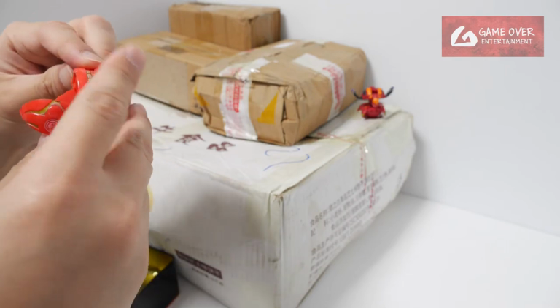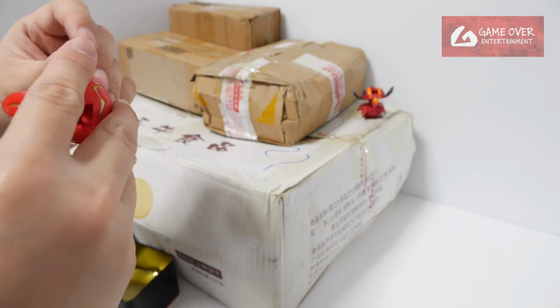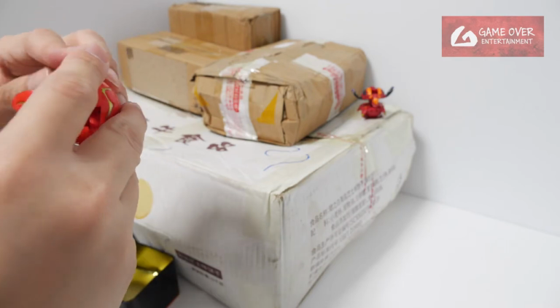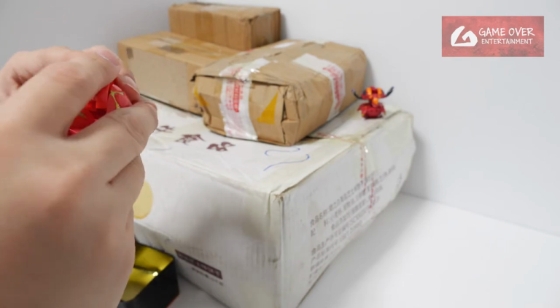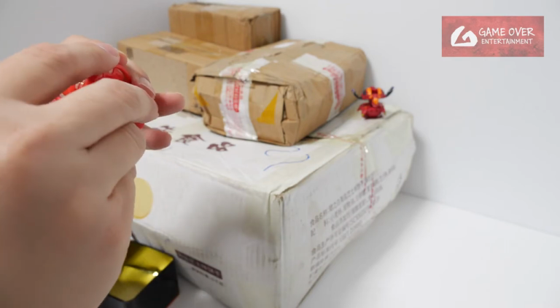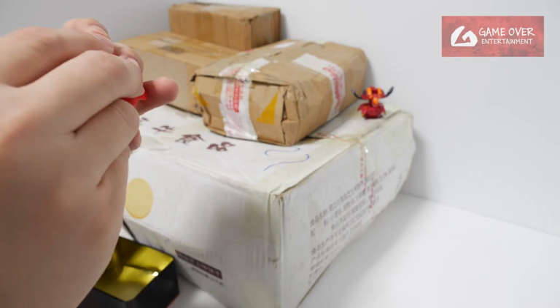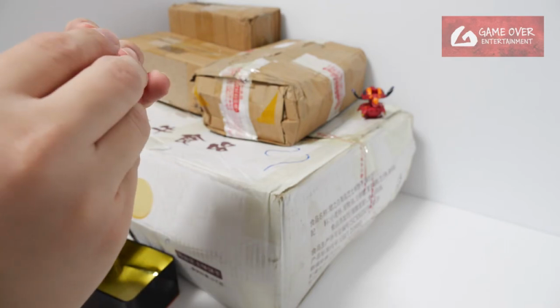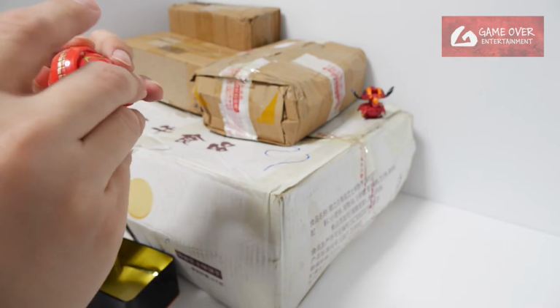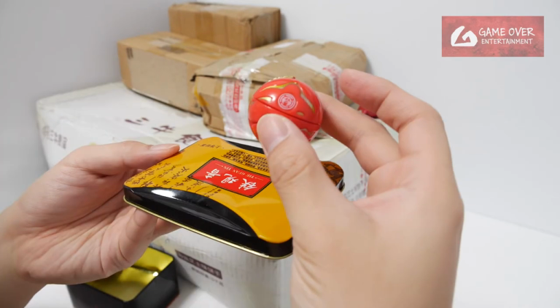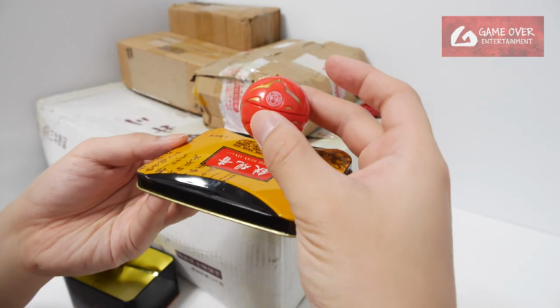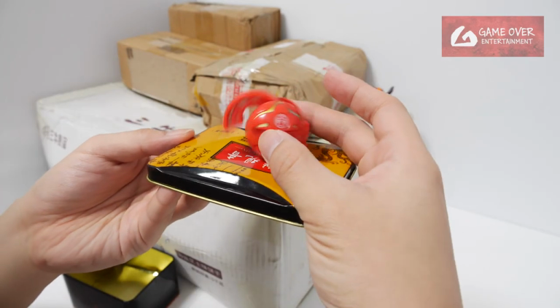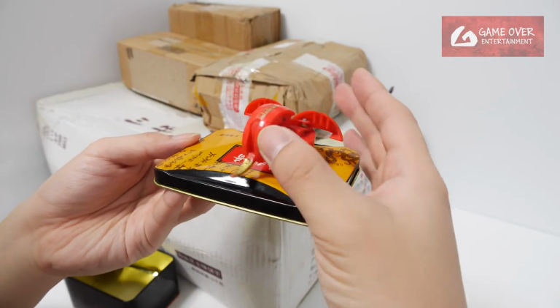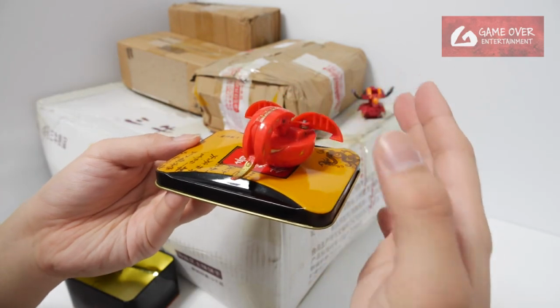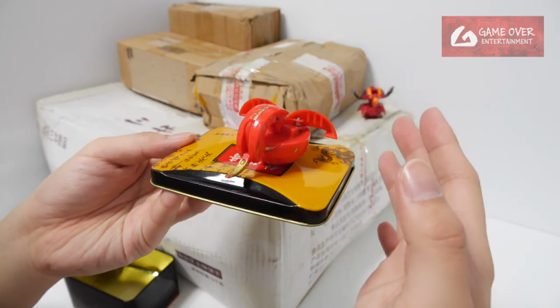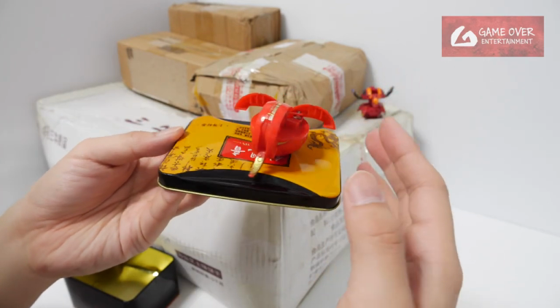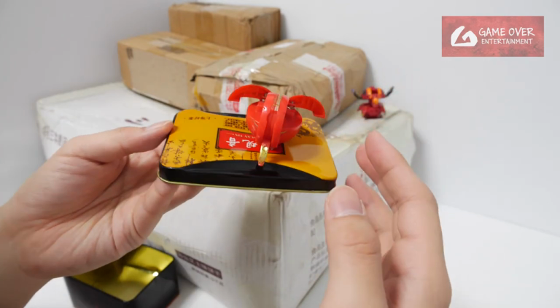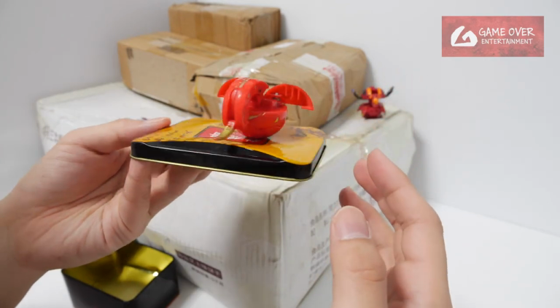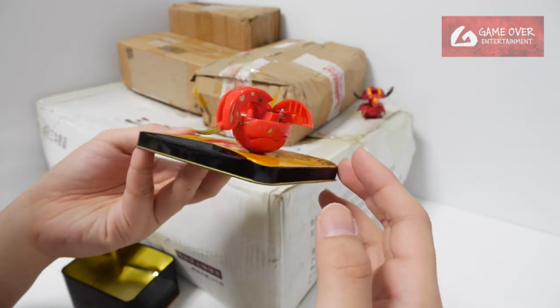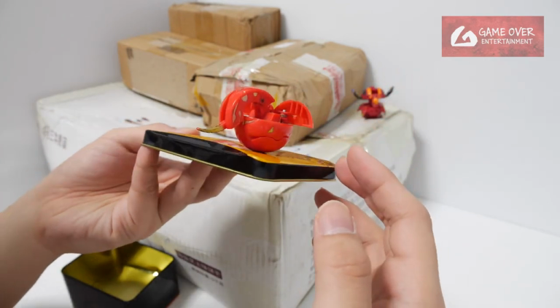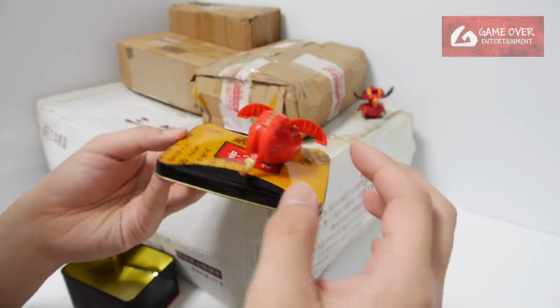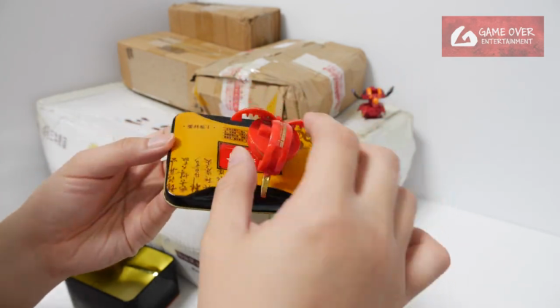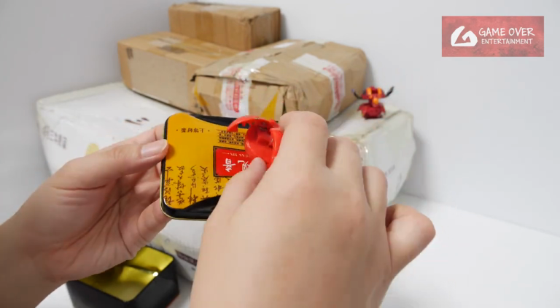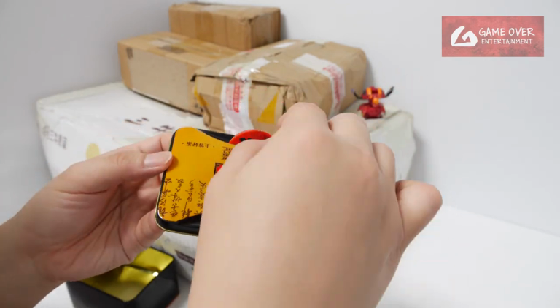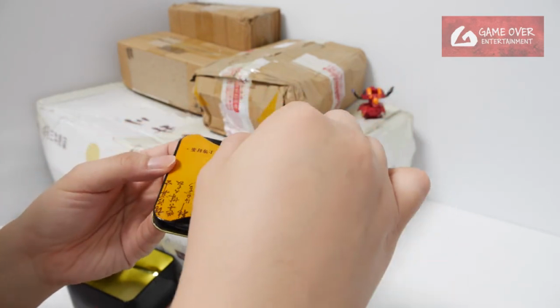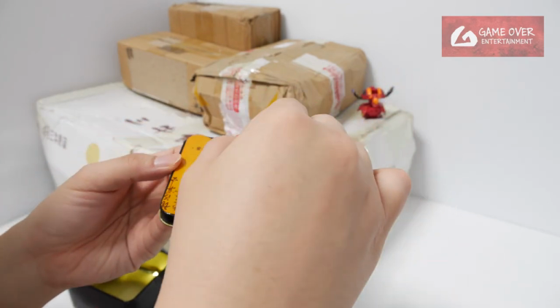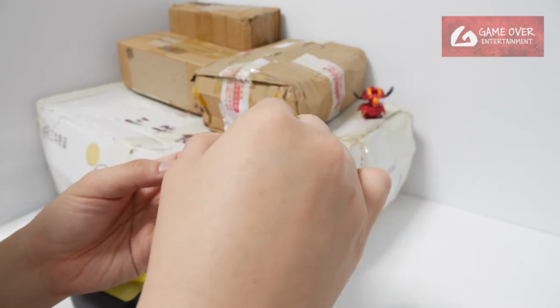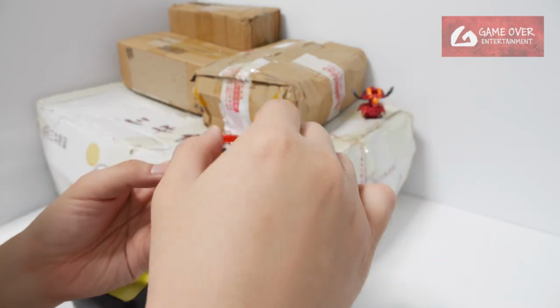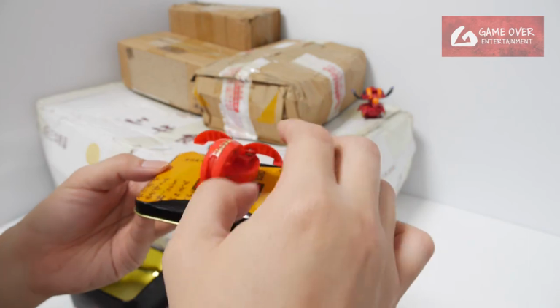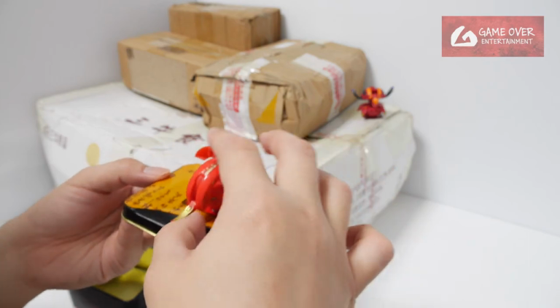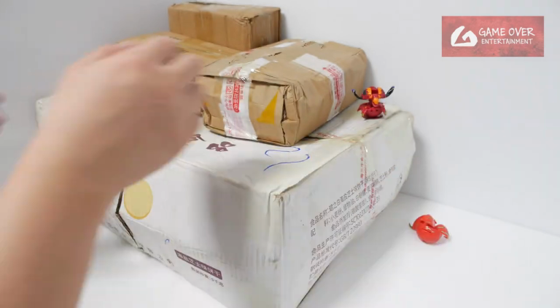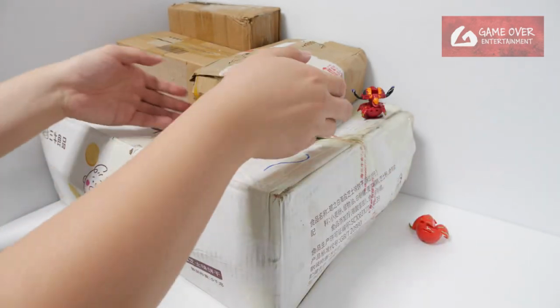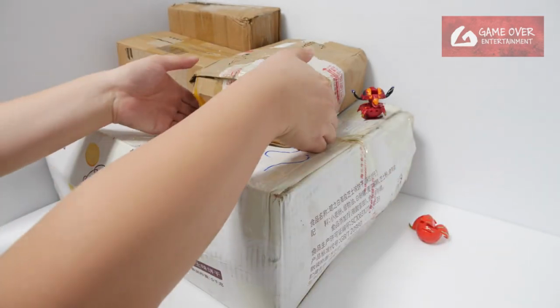The springs are a bit too hard. Still works okay I guess.